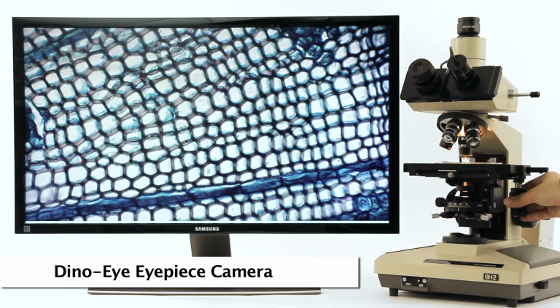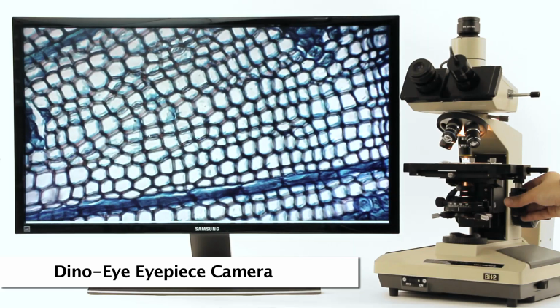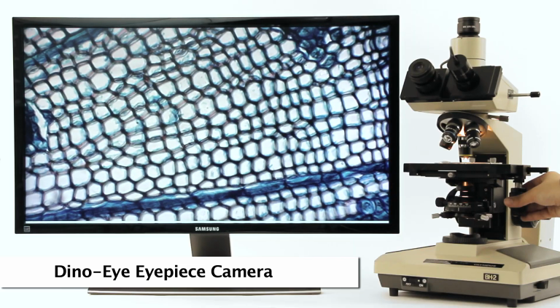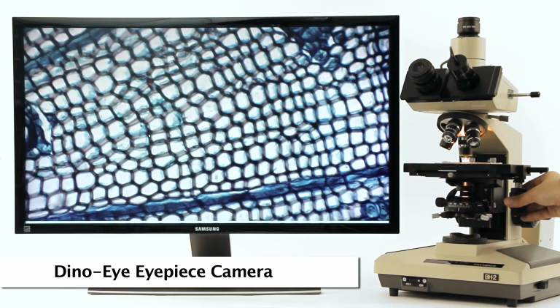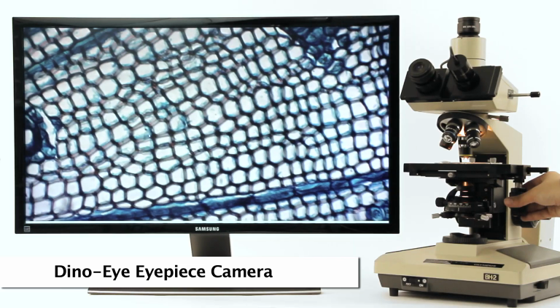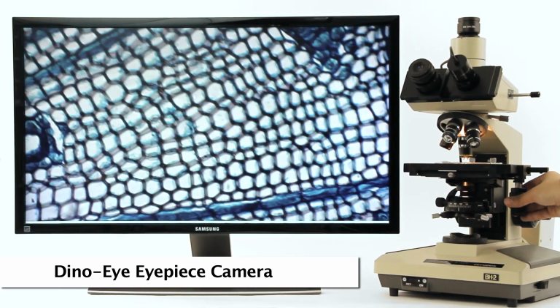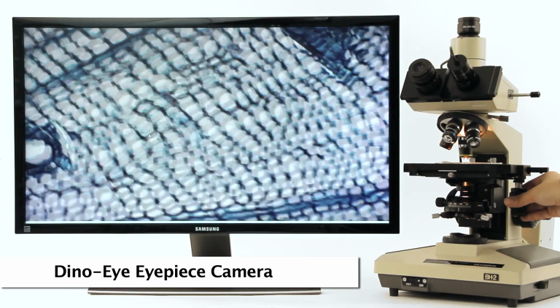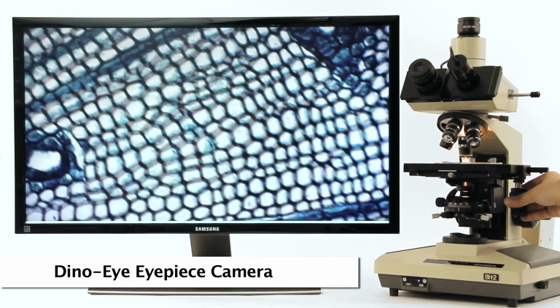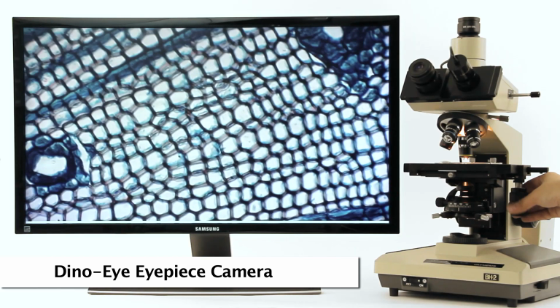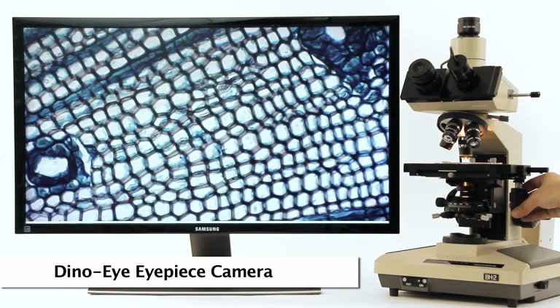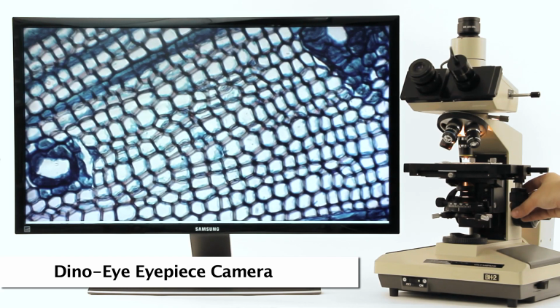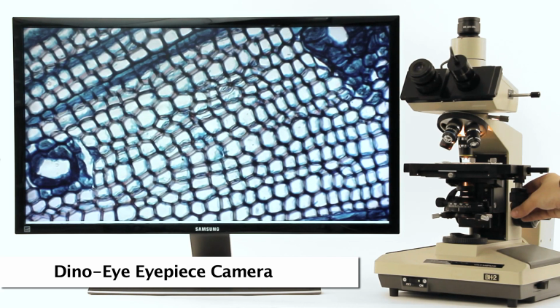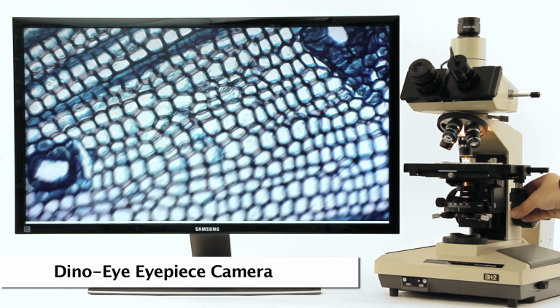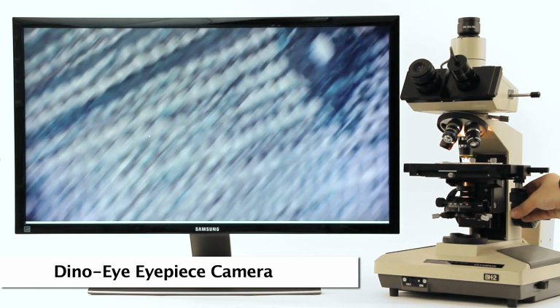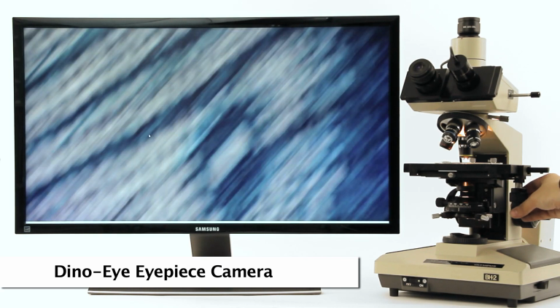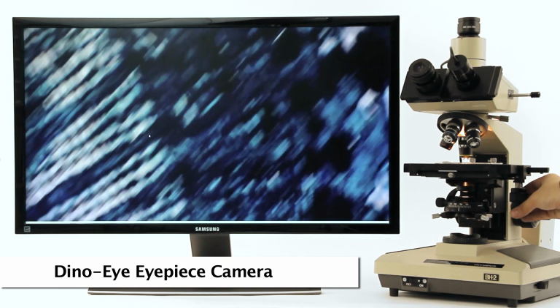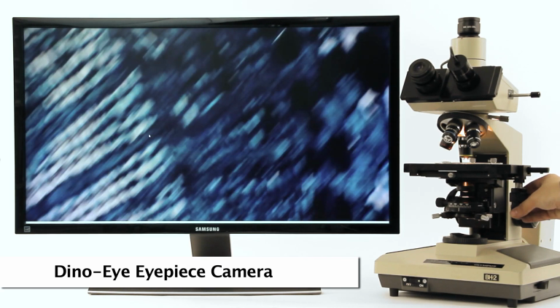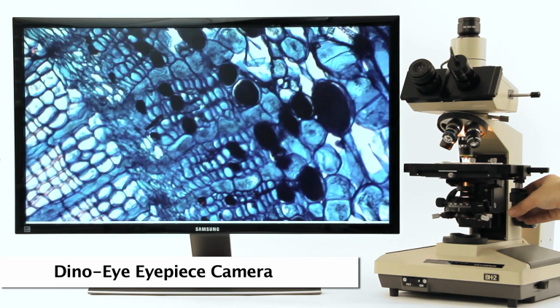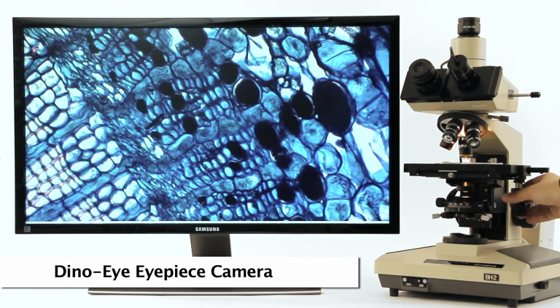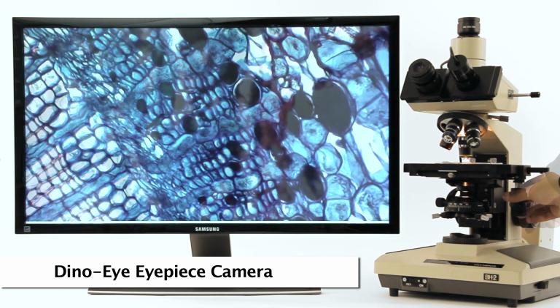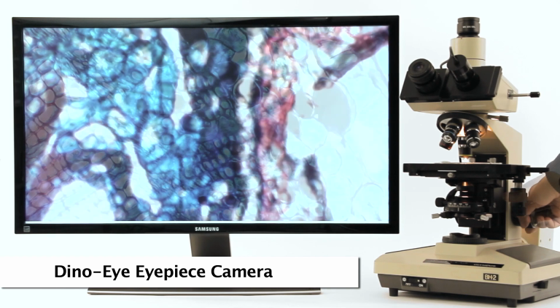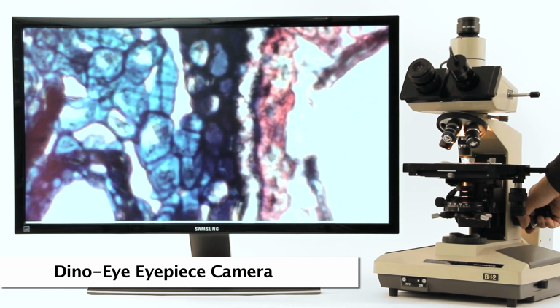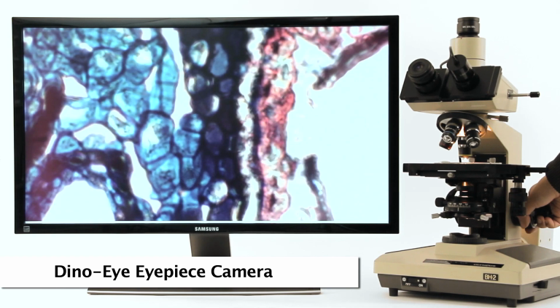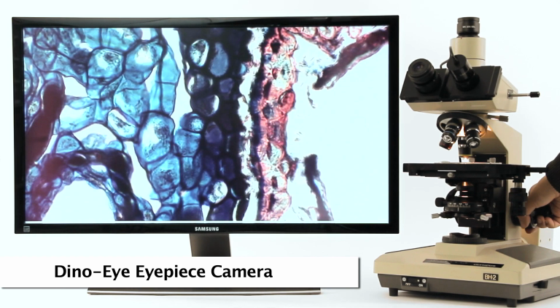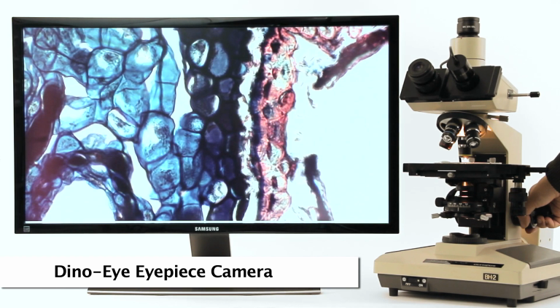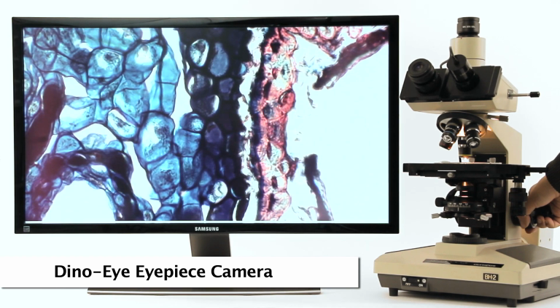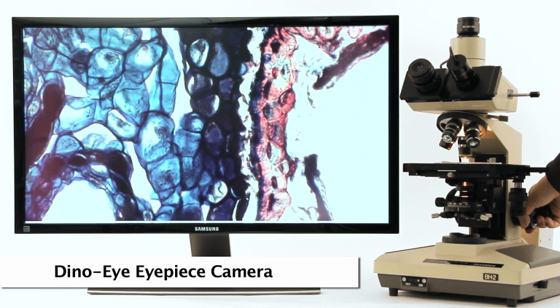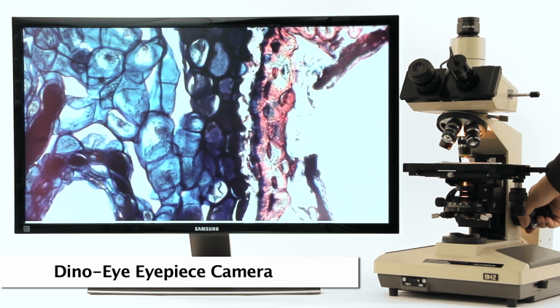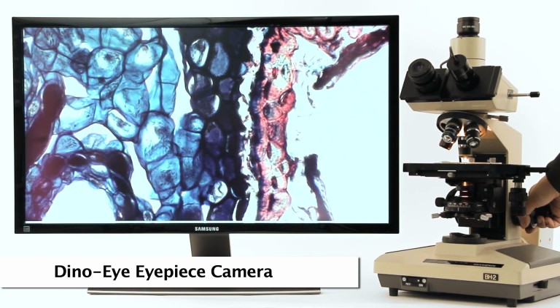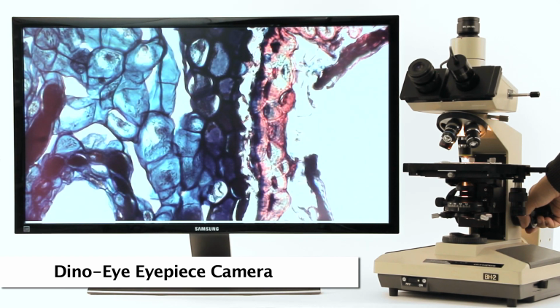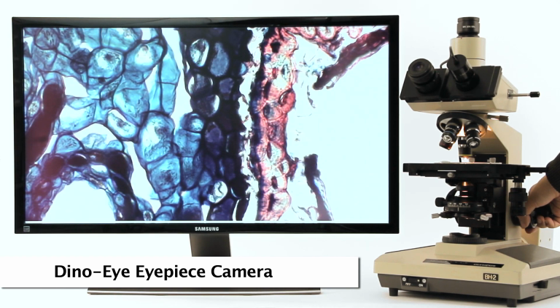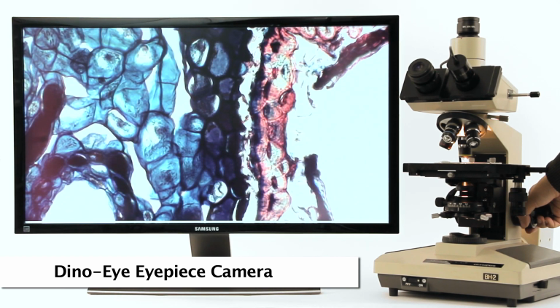Dynolite eyepiece cameras take what you see from existing traditional microscopes and display them on a screen.